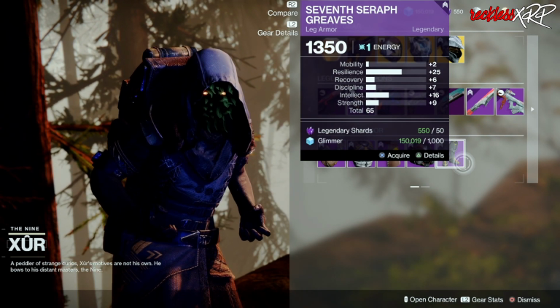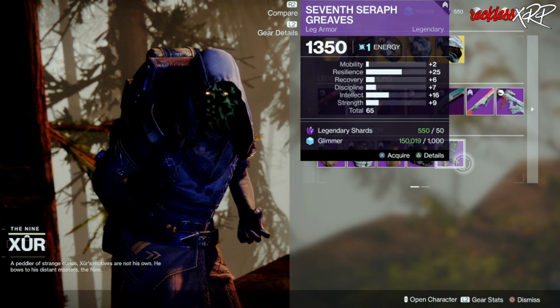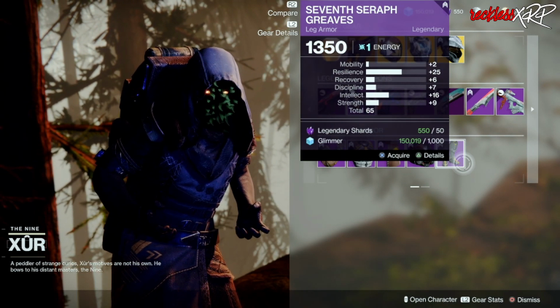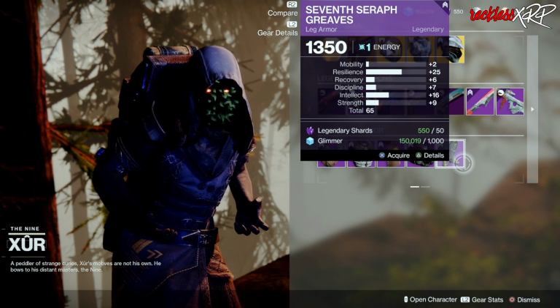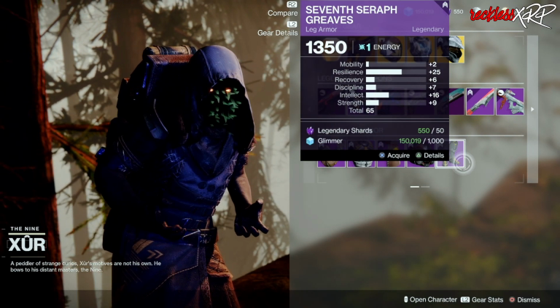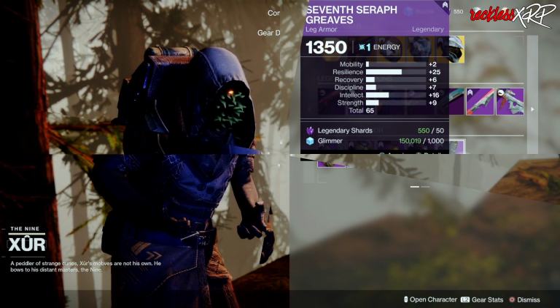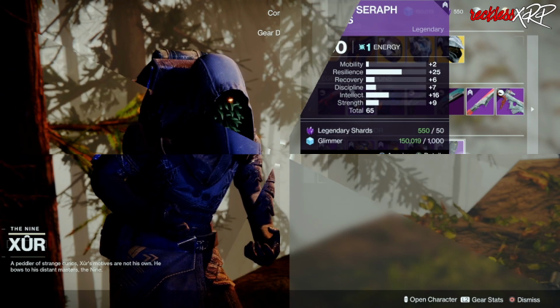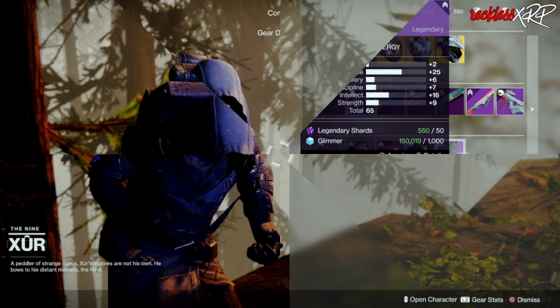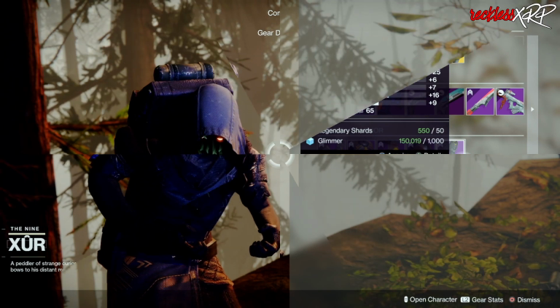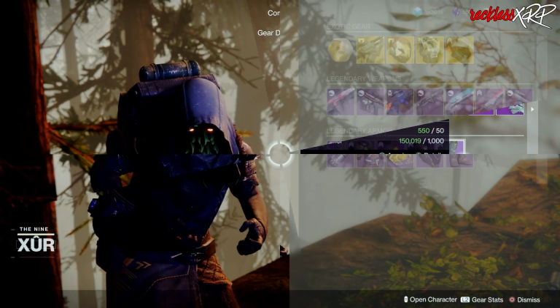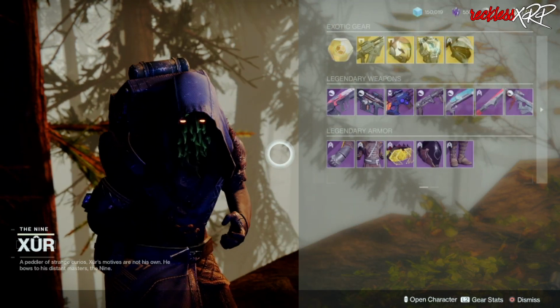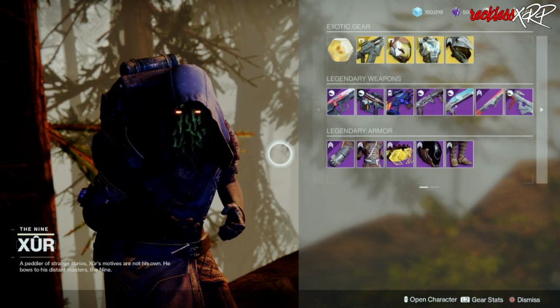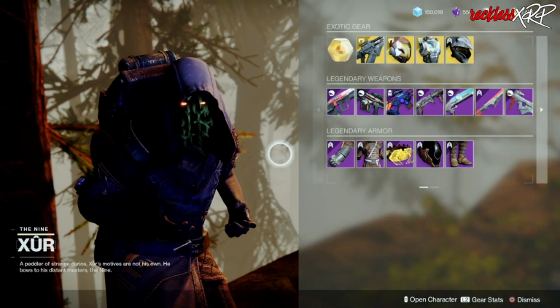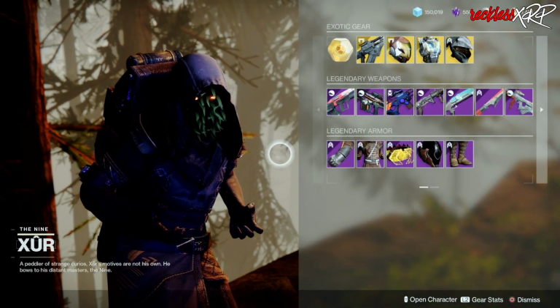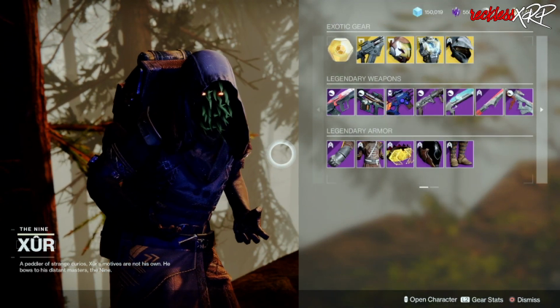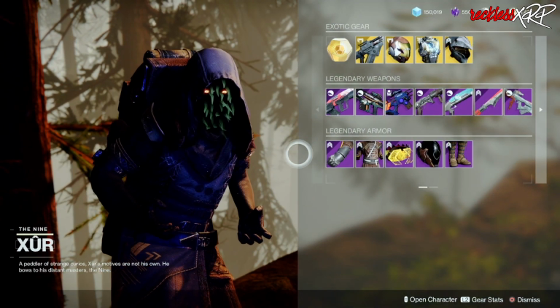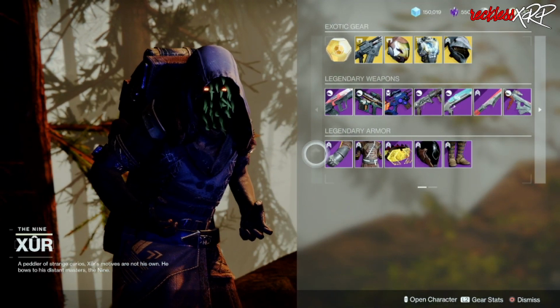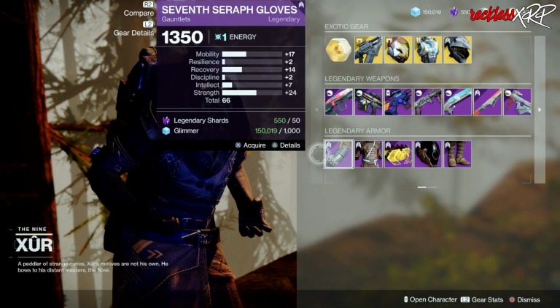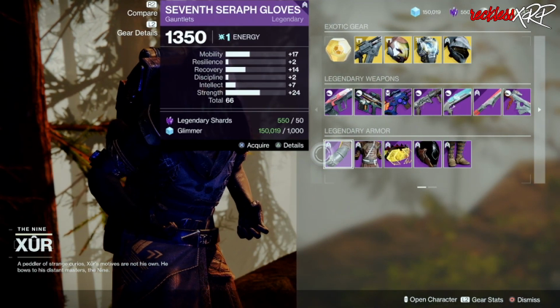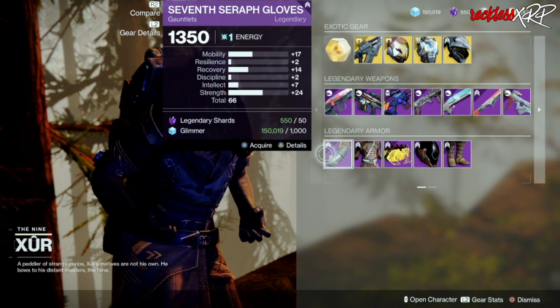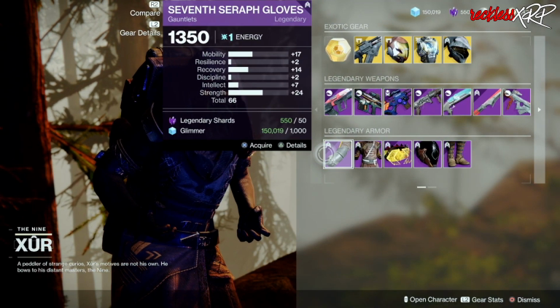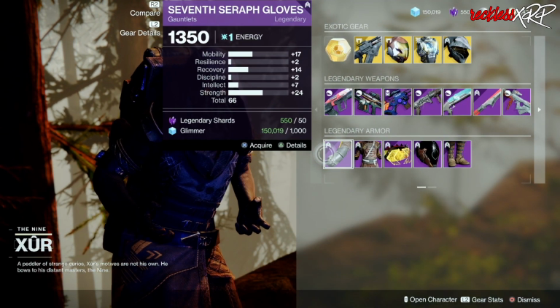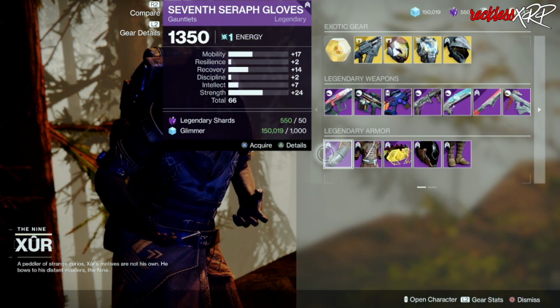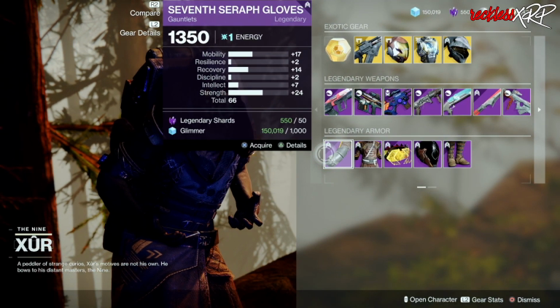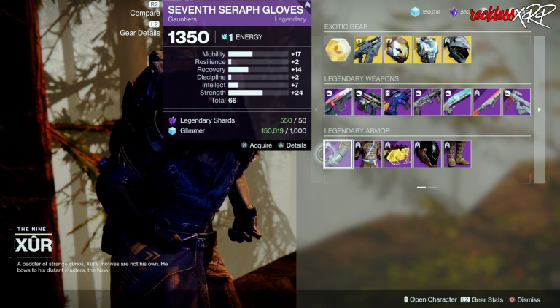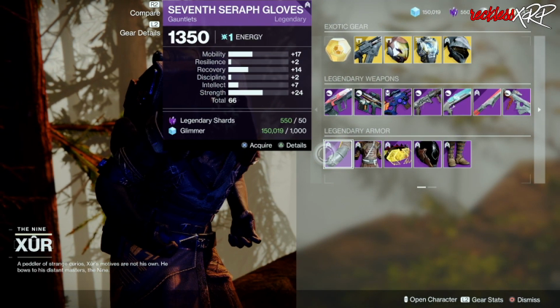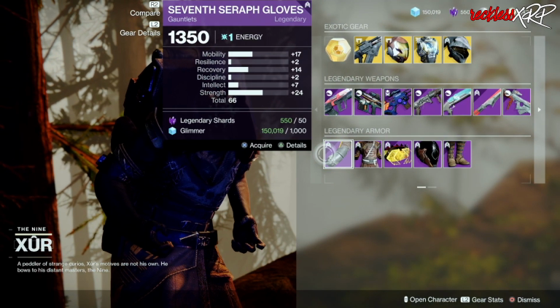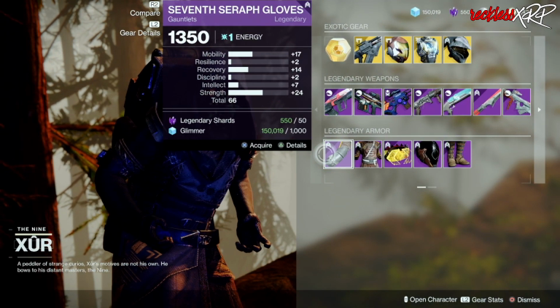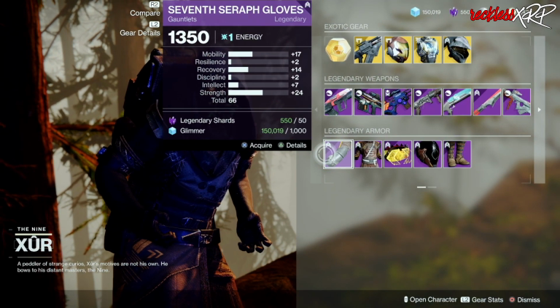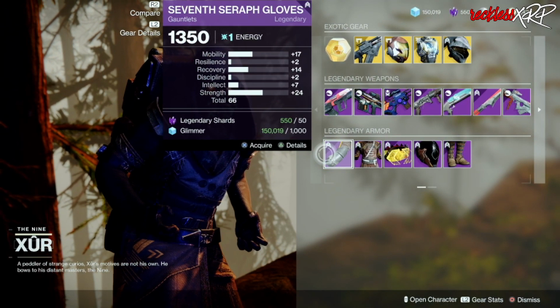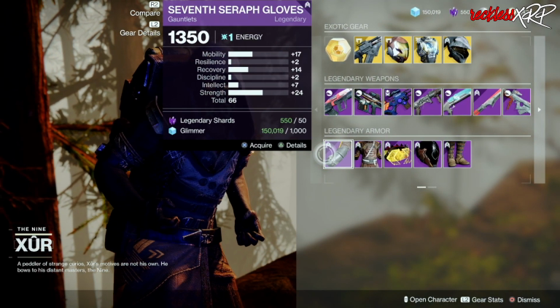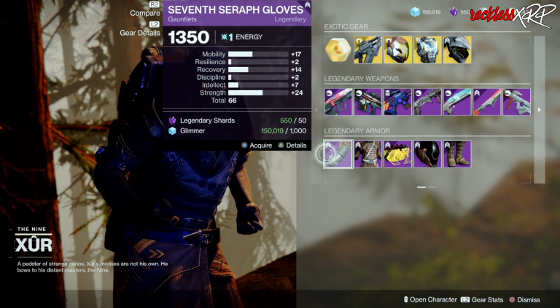Let's go ahead and check the Warlock. For the Warlock, the only thing you want to go ahead and grab is the Gauntlets because it has a nice stat roll of 66.